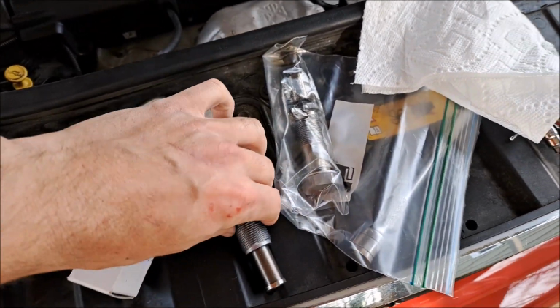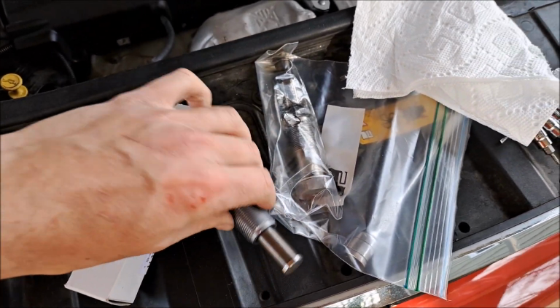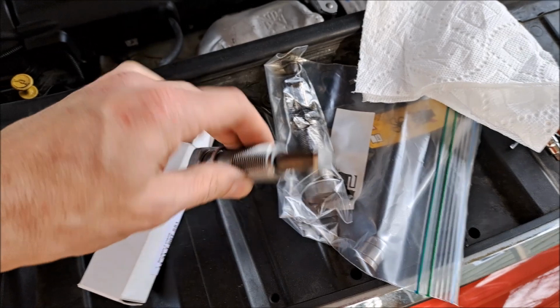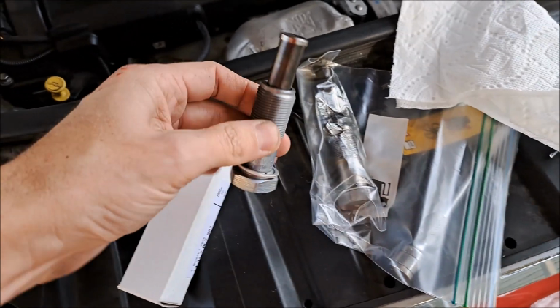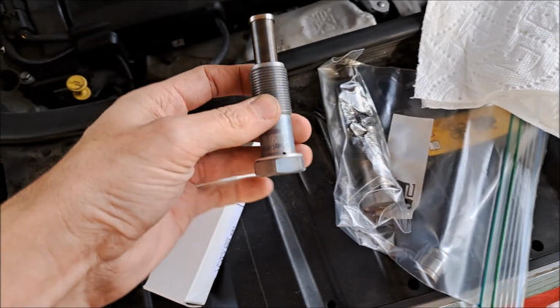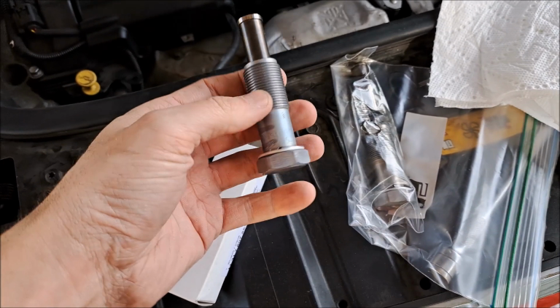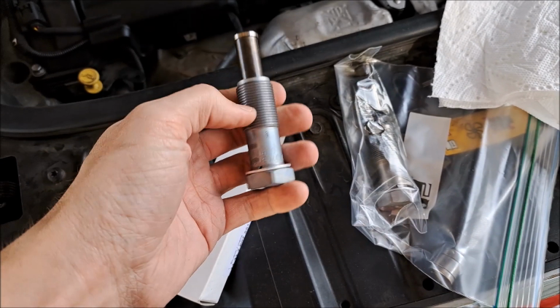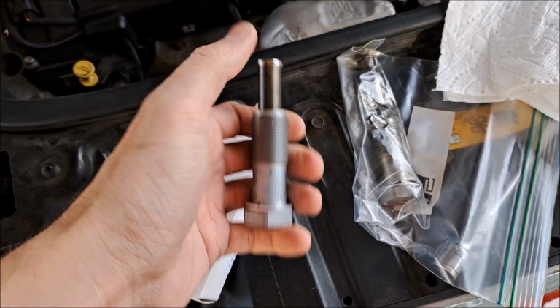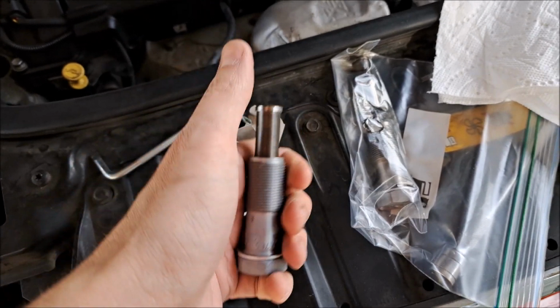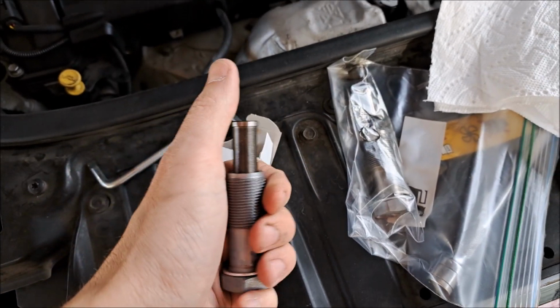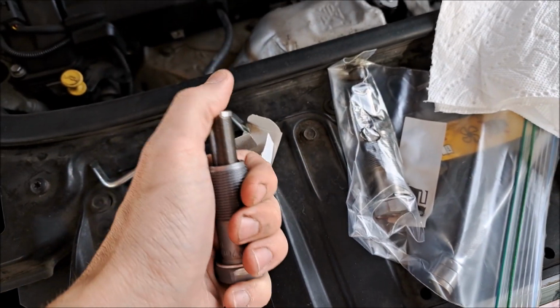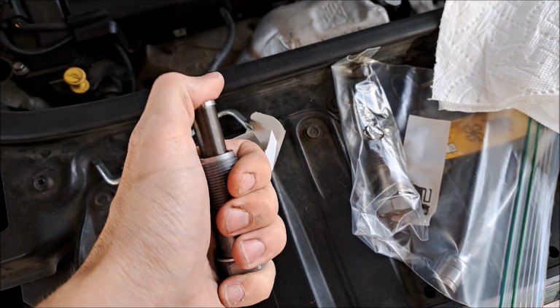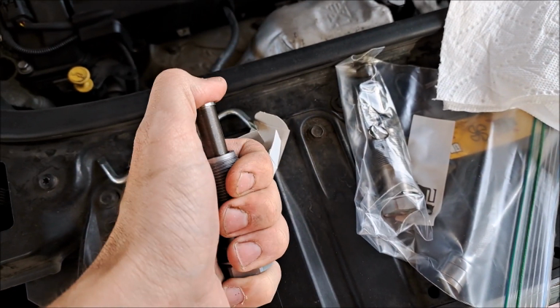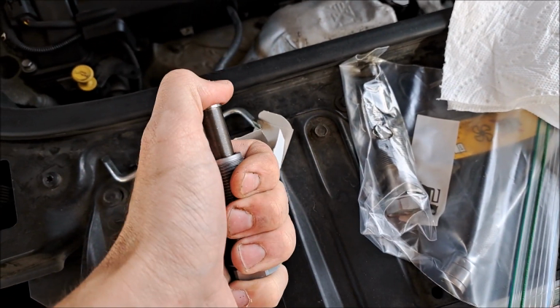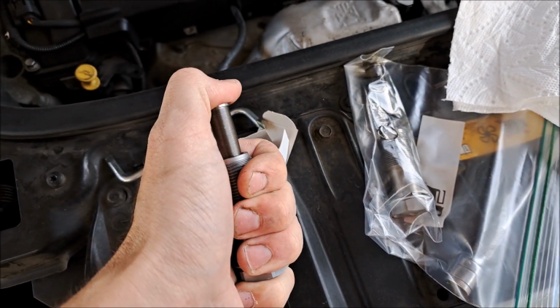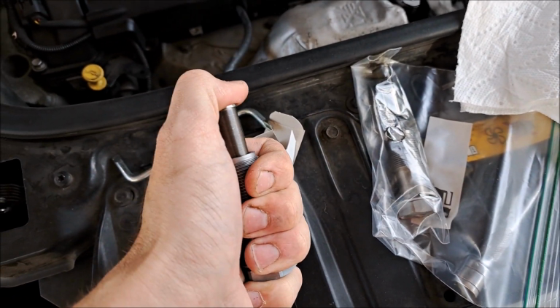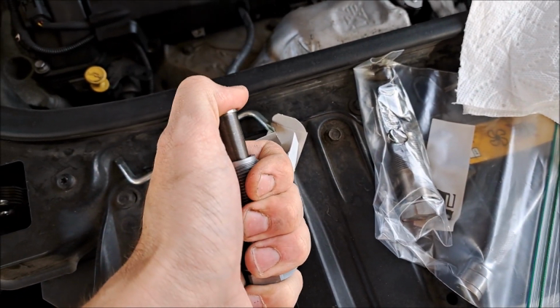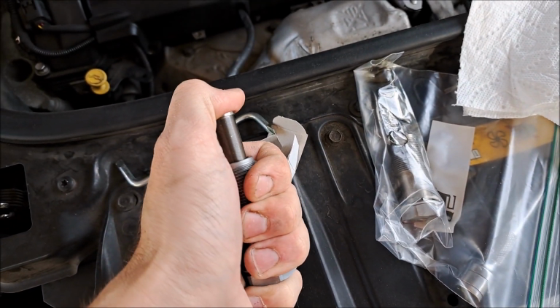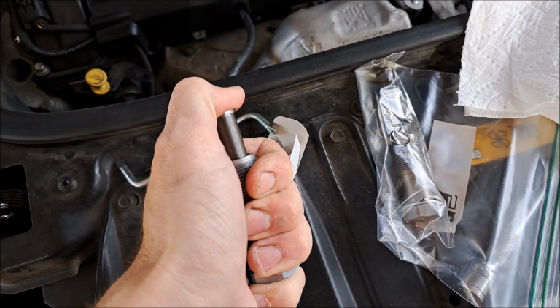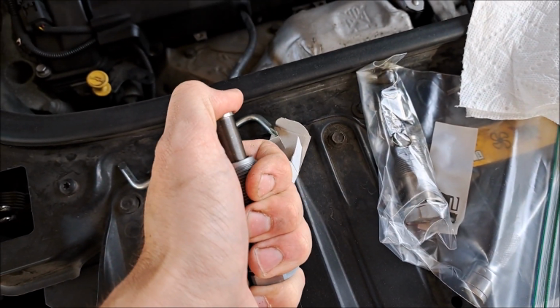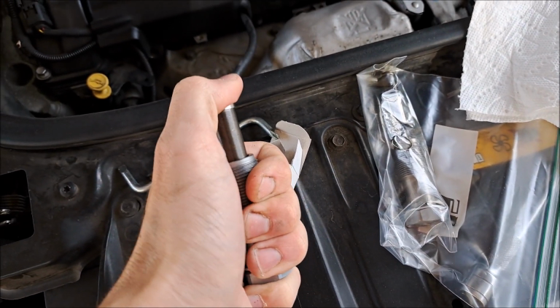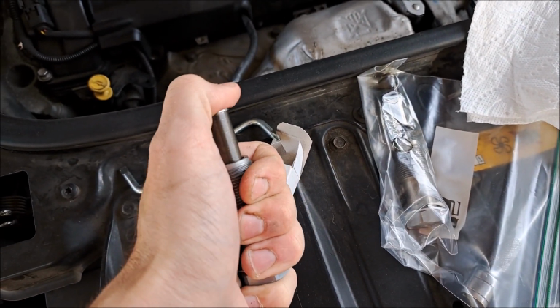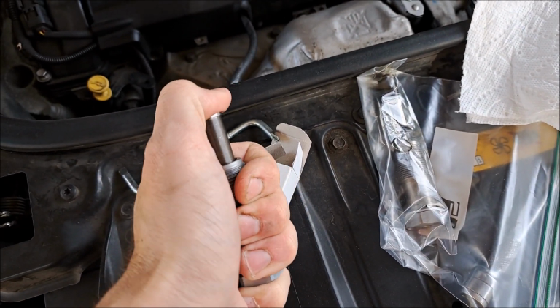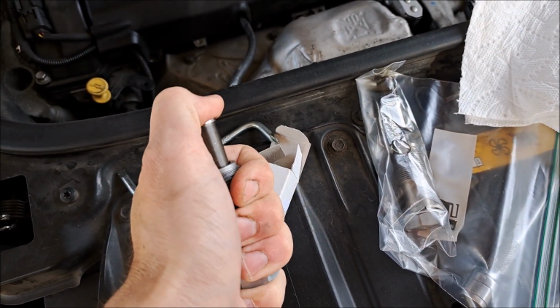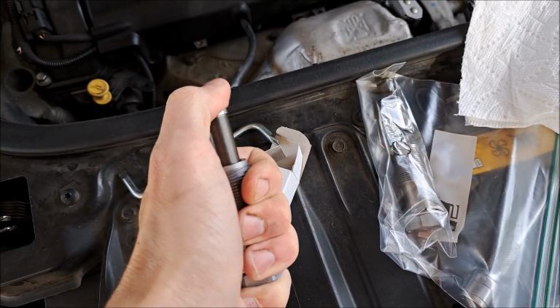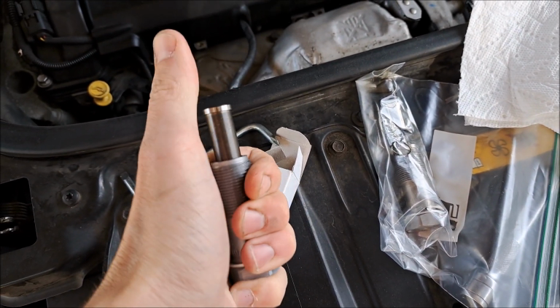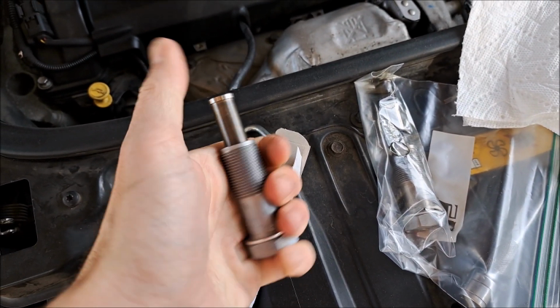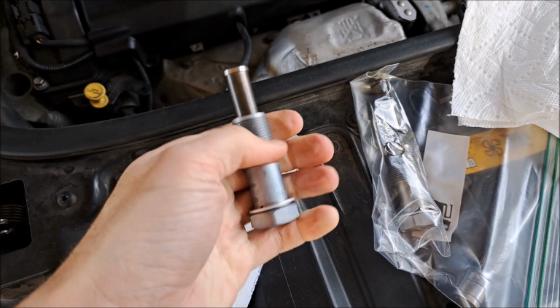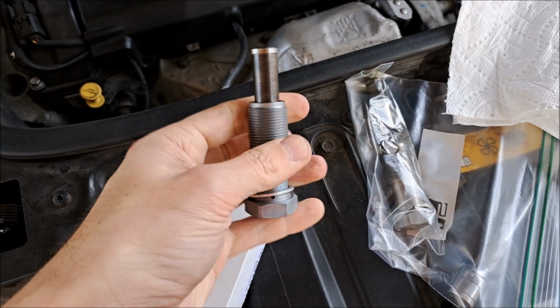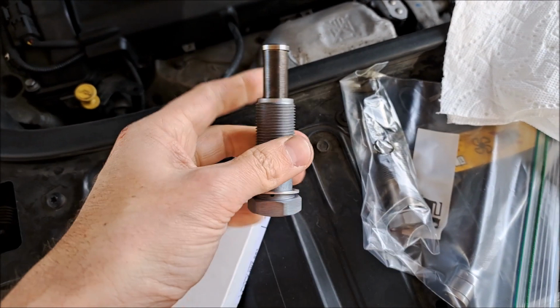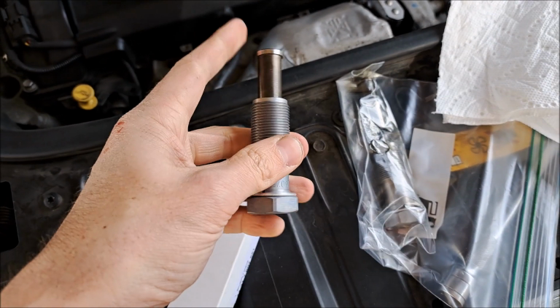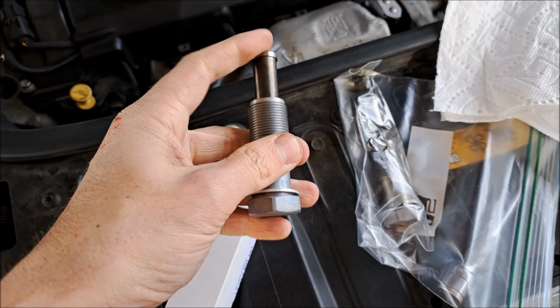This is the one I just went to the dealership and bought. It's hard to move, but if you push, you can get it to move a little bit.